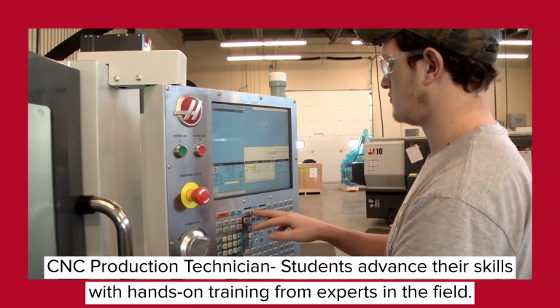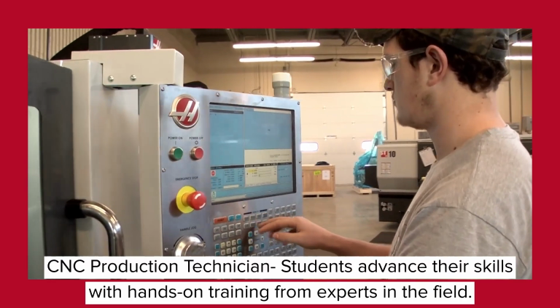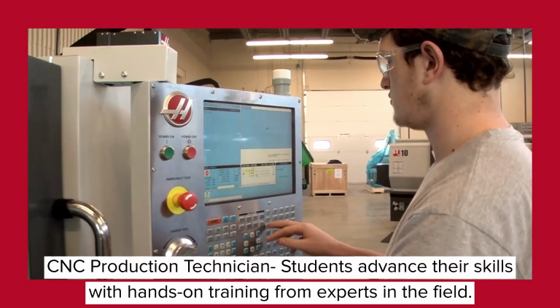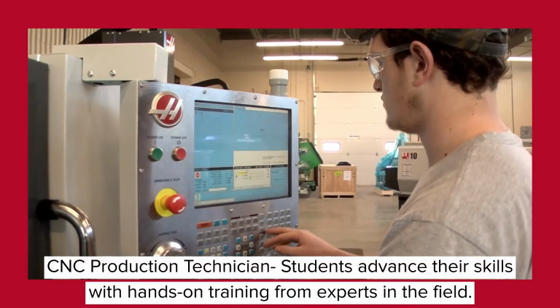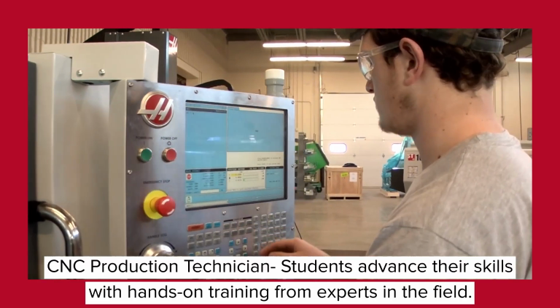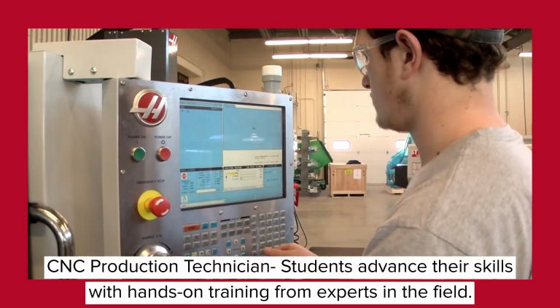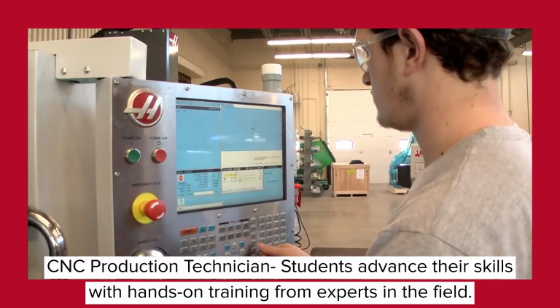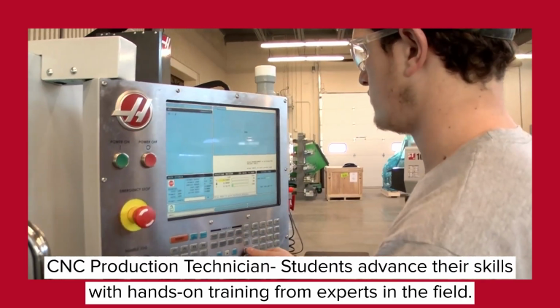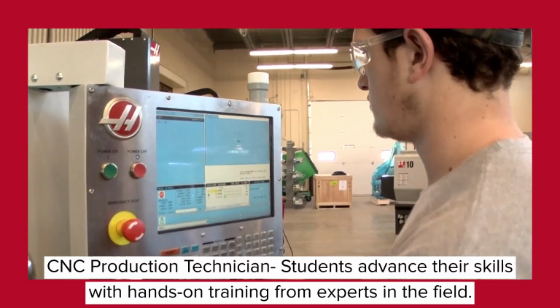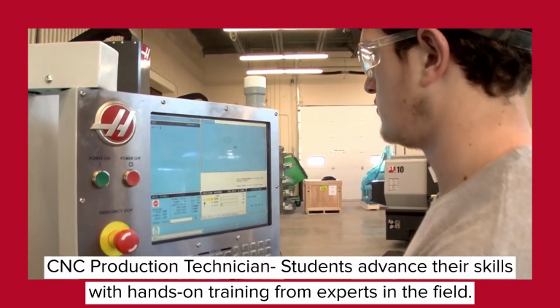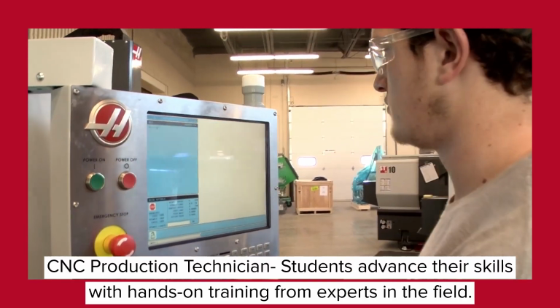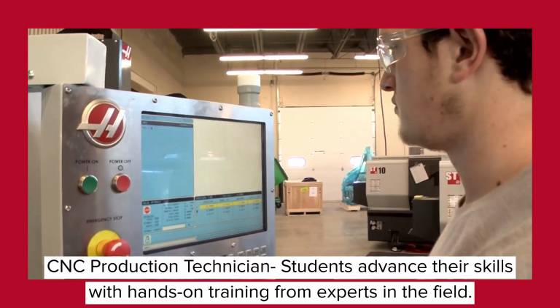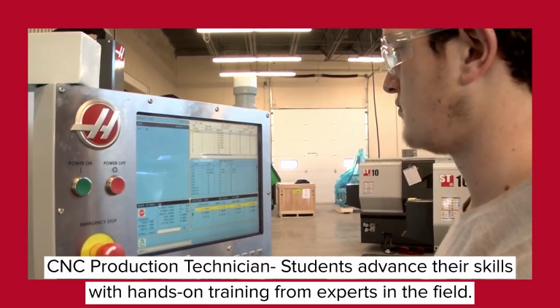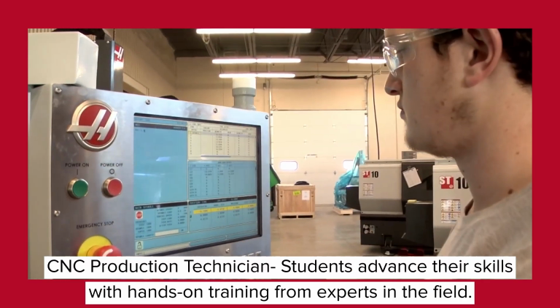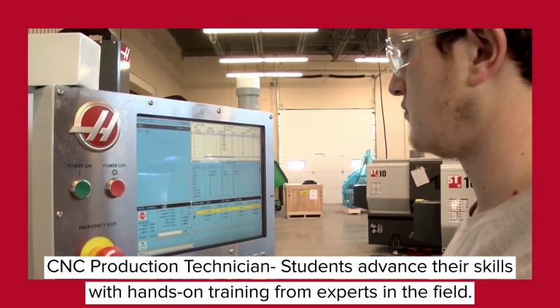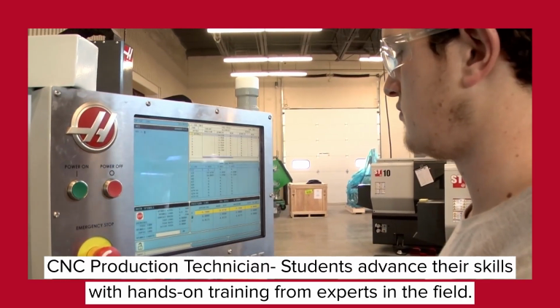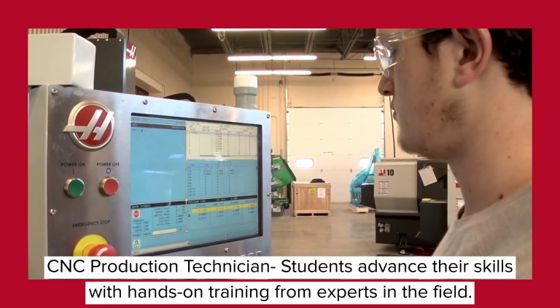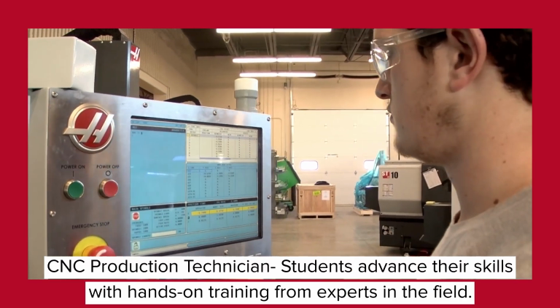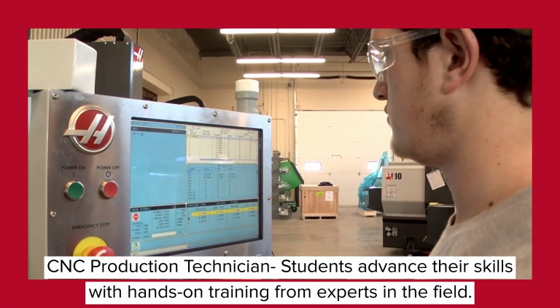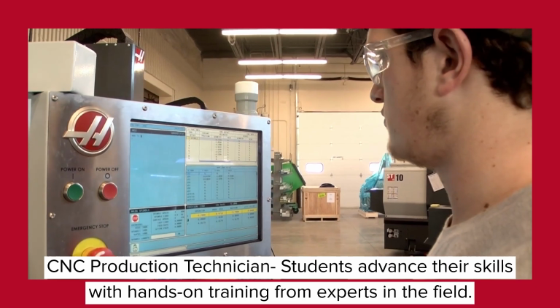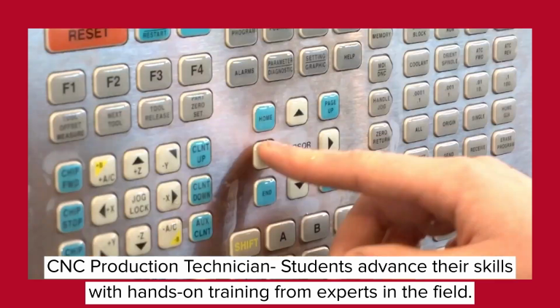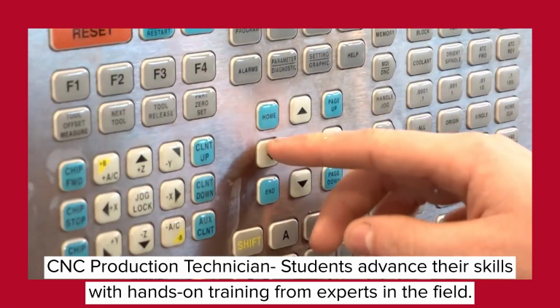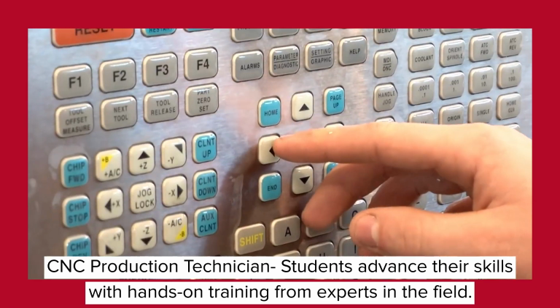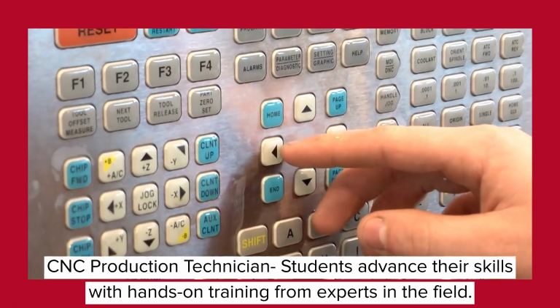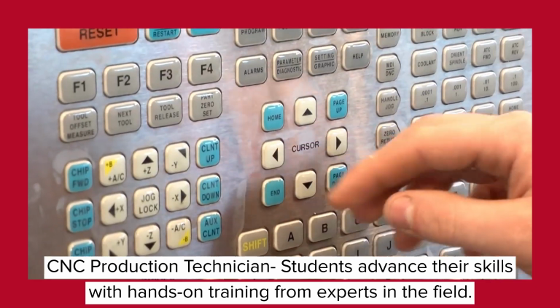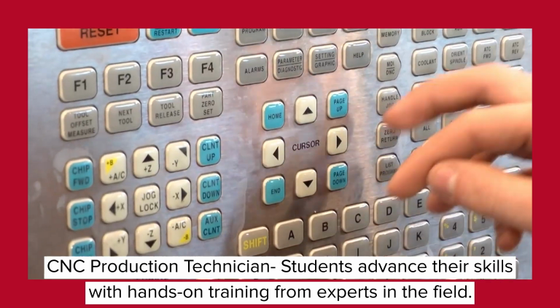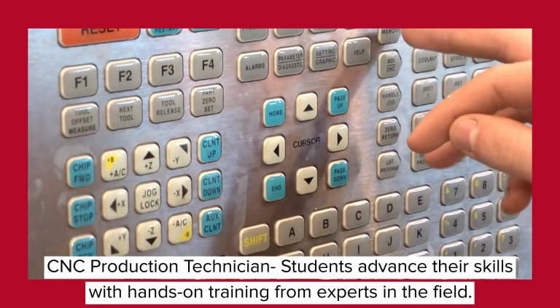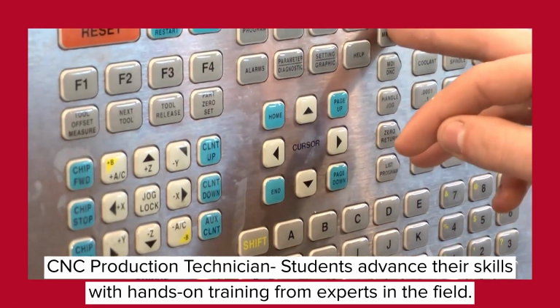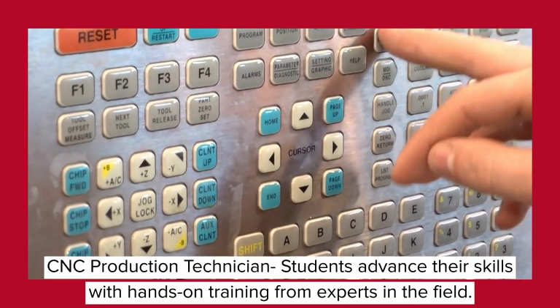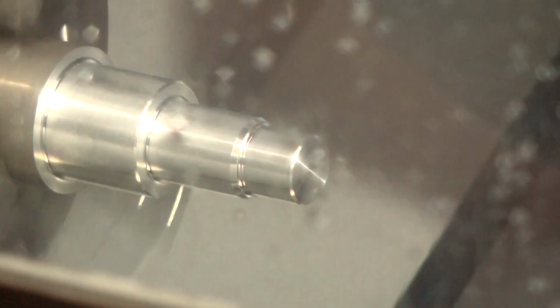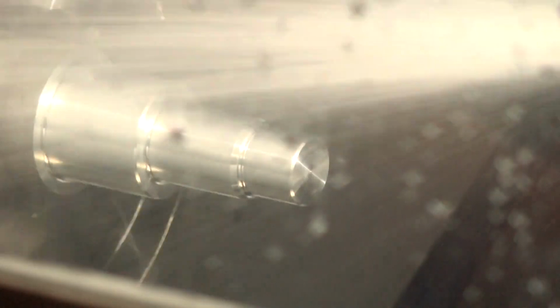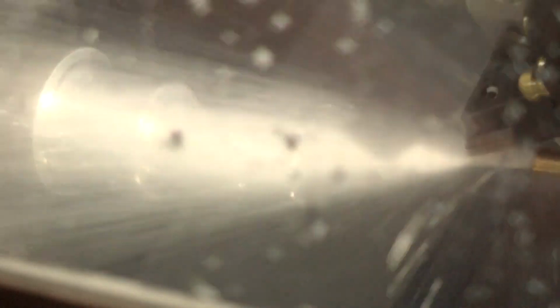The second pathway is for a CNC production technician. Students will further develop their fundamental skills and learn how to set up CNC mills and lathes.